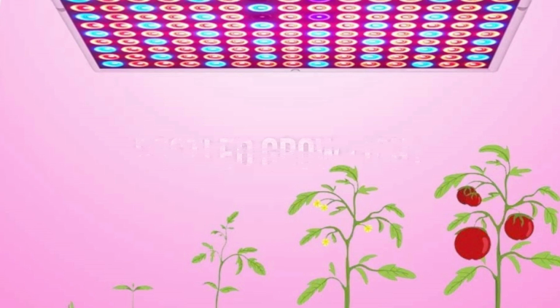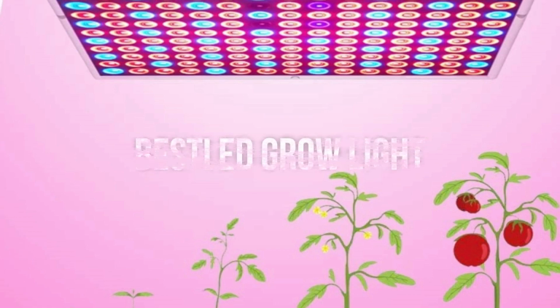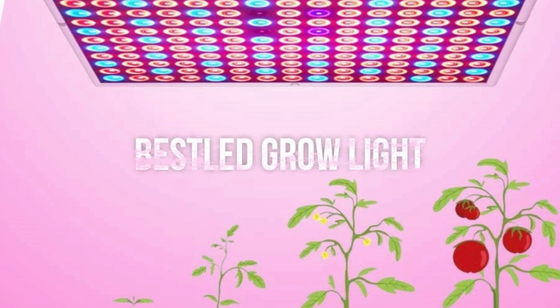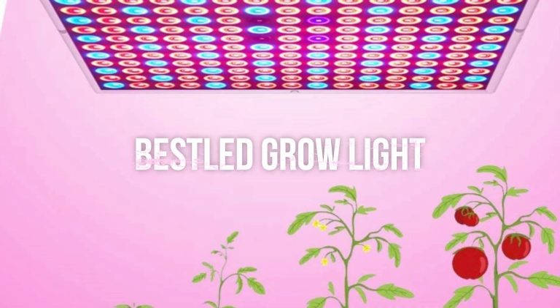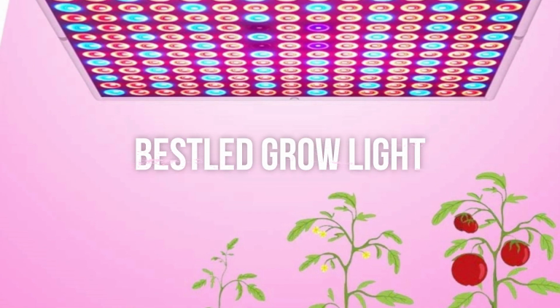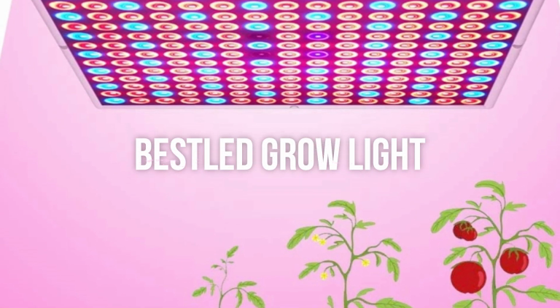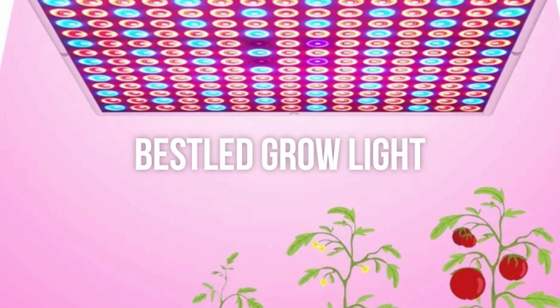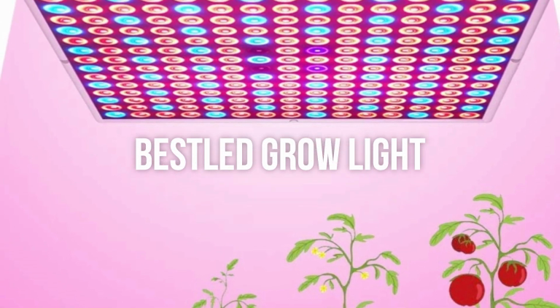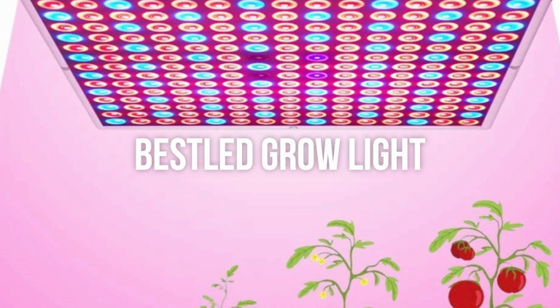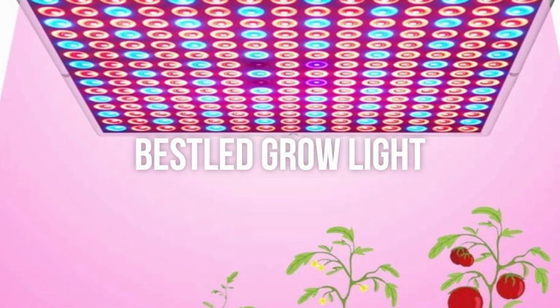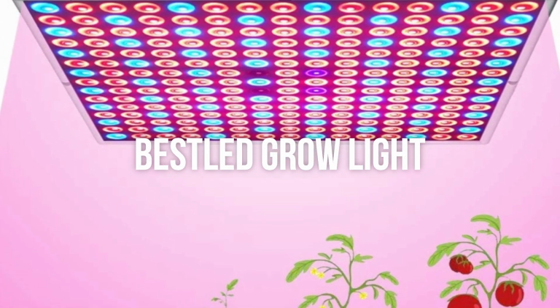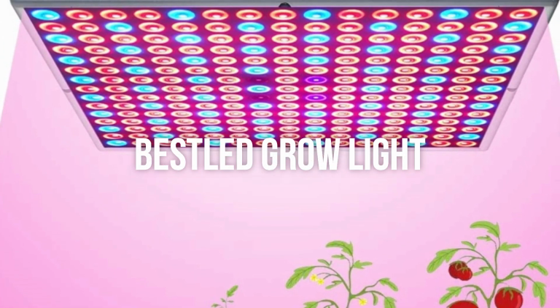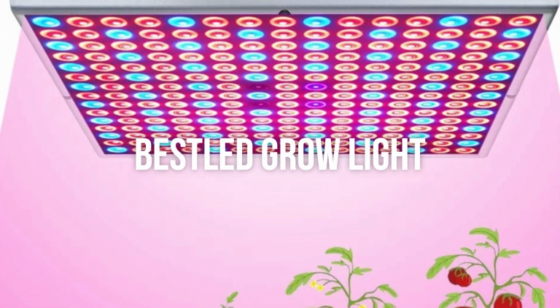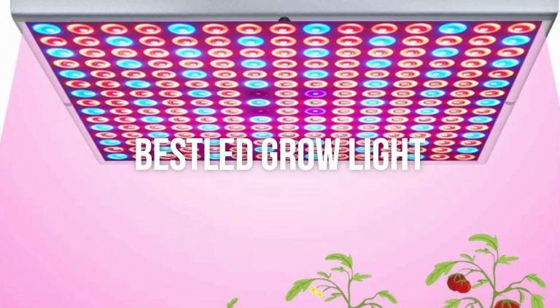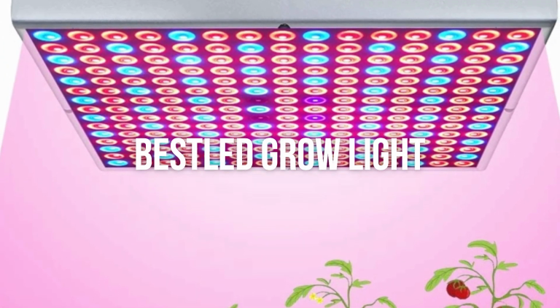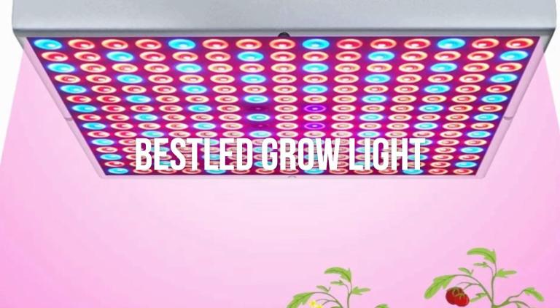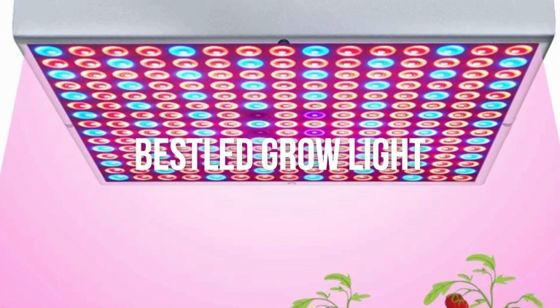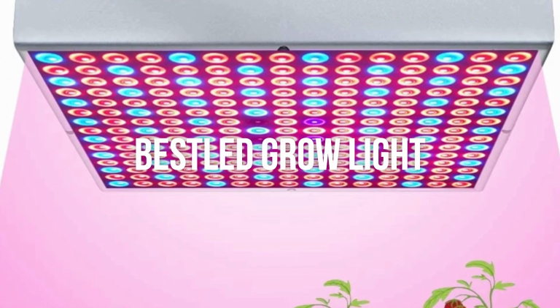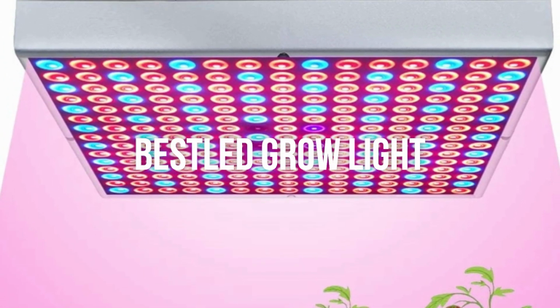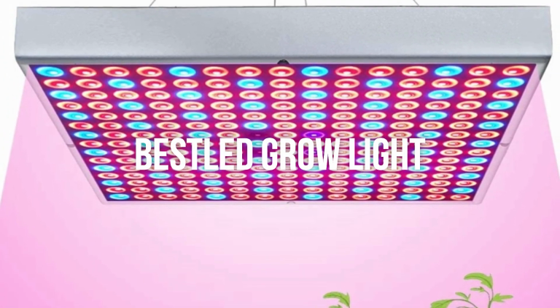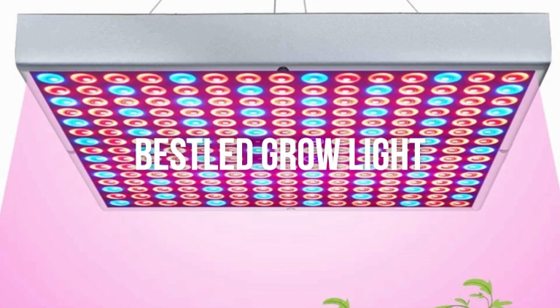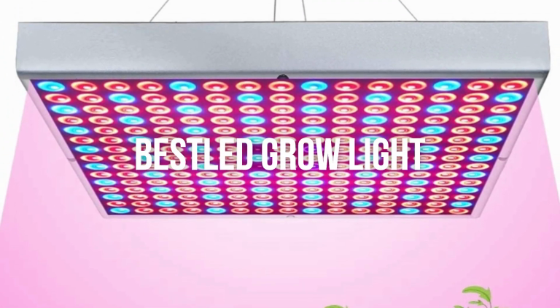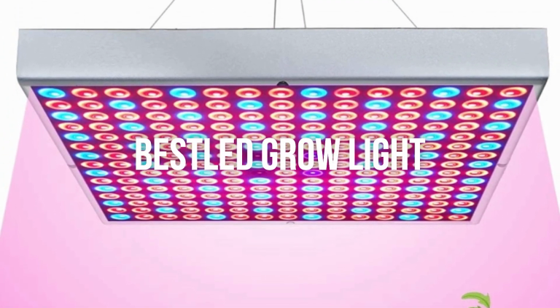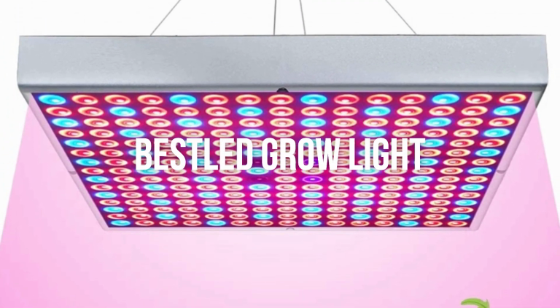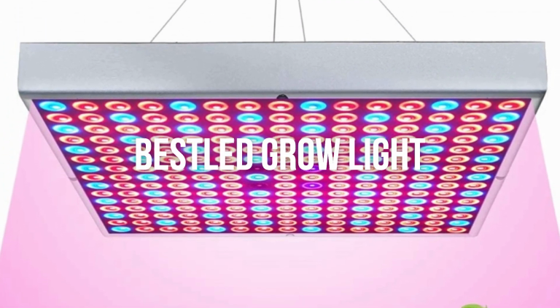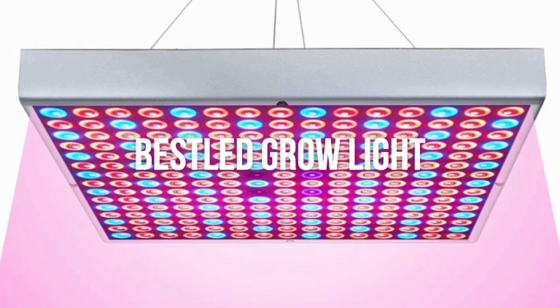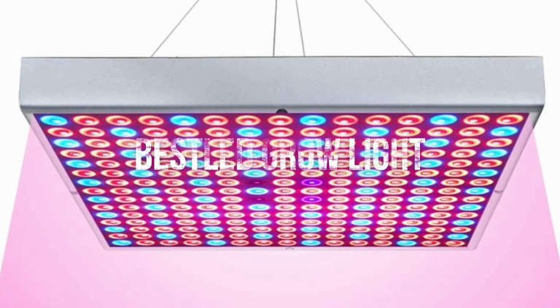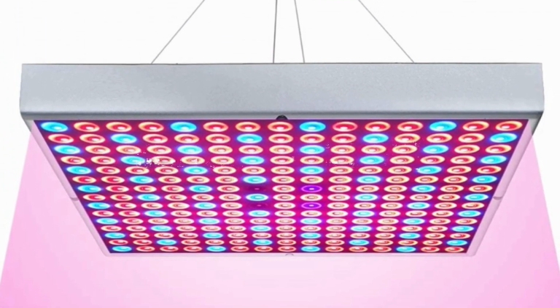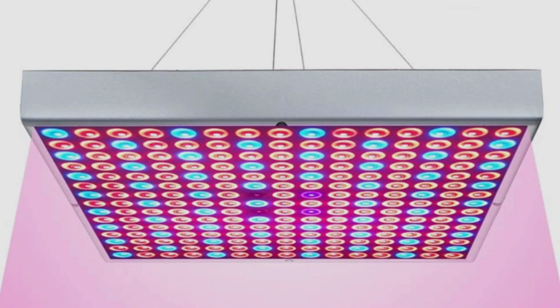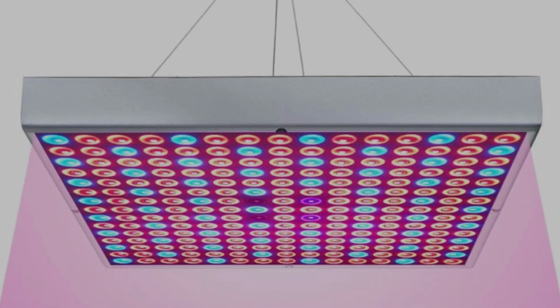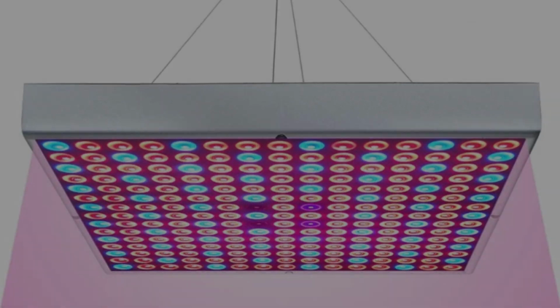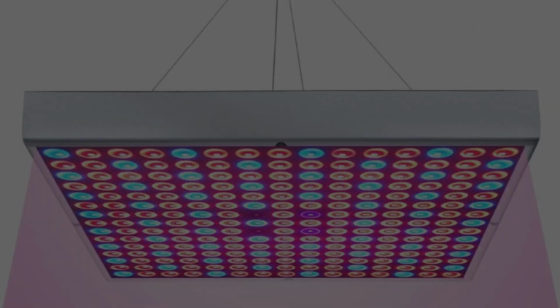In this episode, we are looking at the best LED grill lights on the market for every price range.